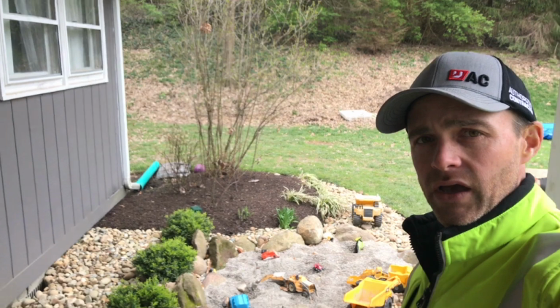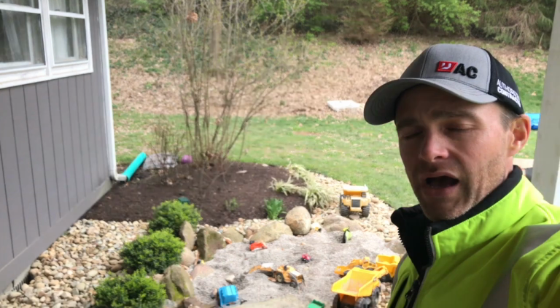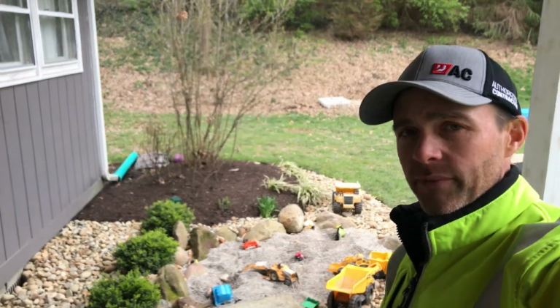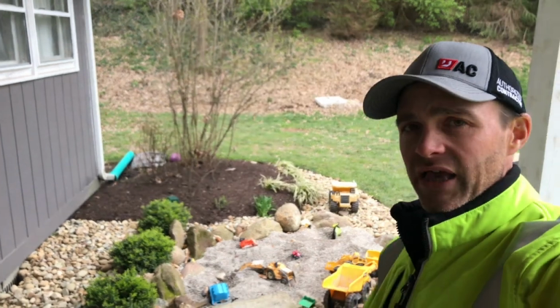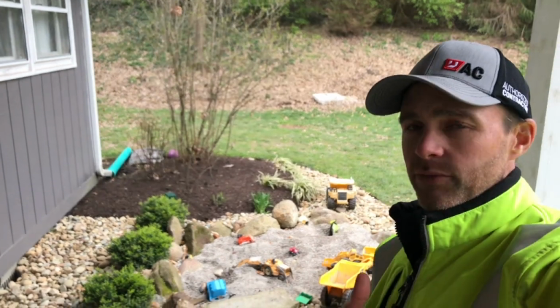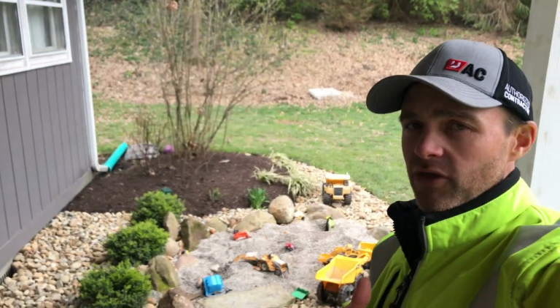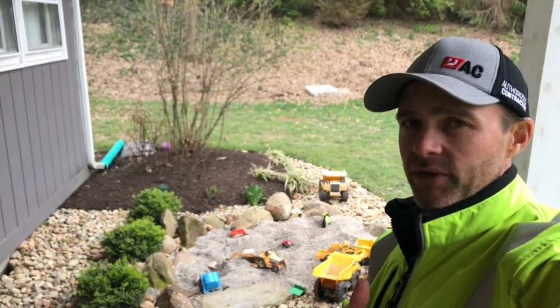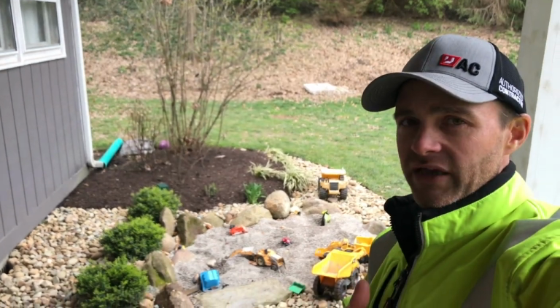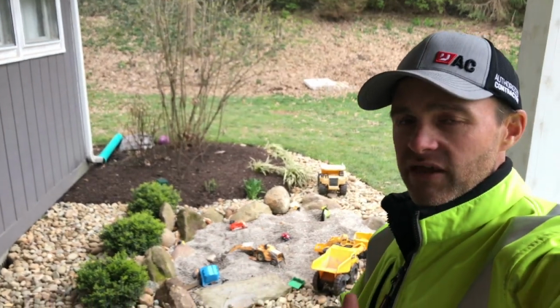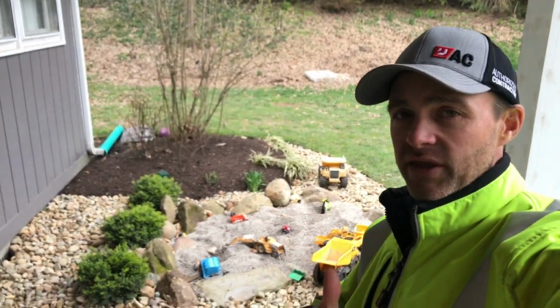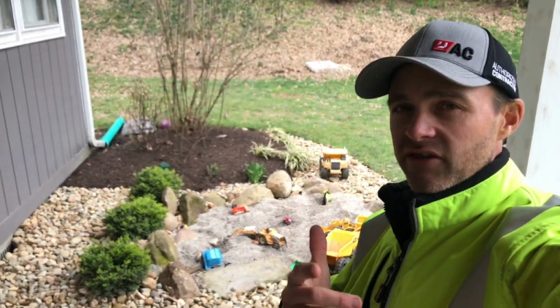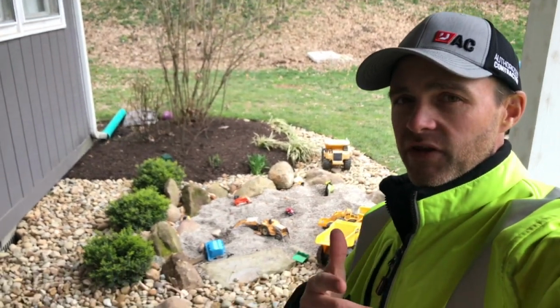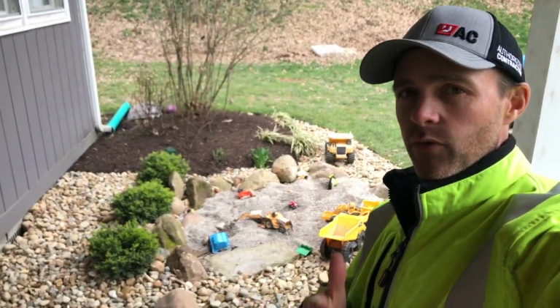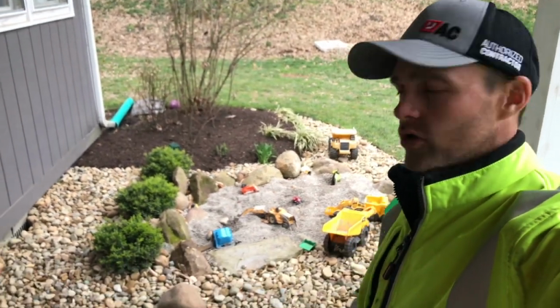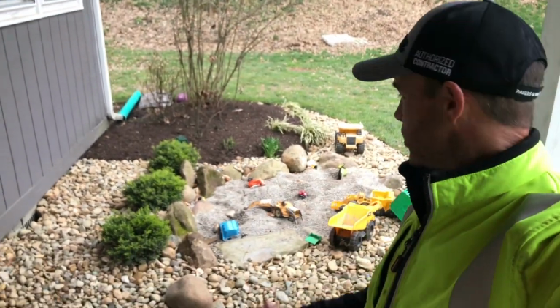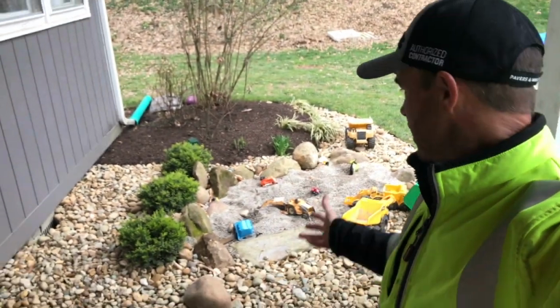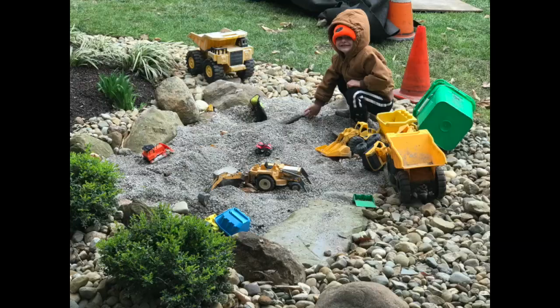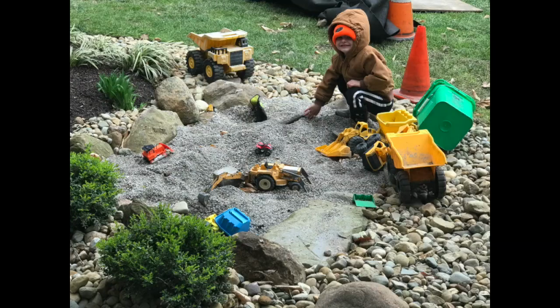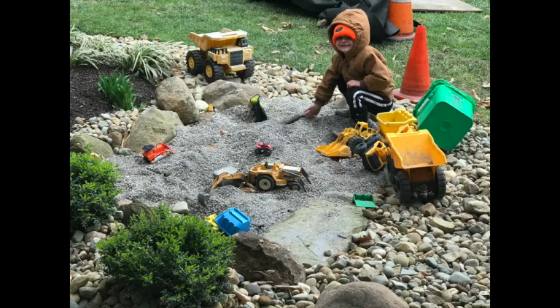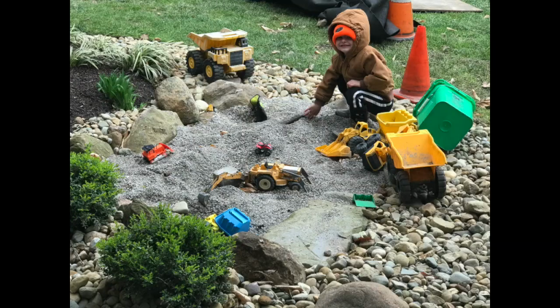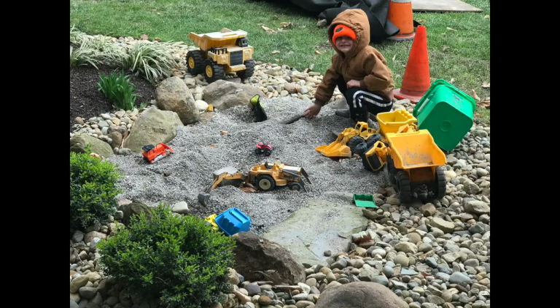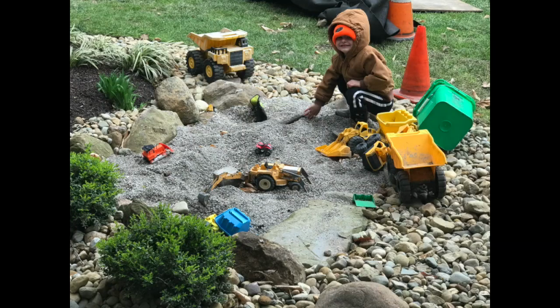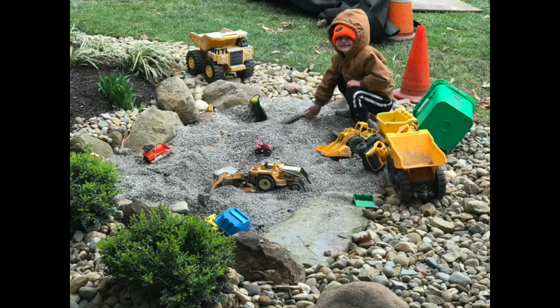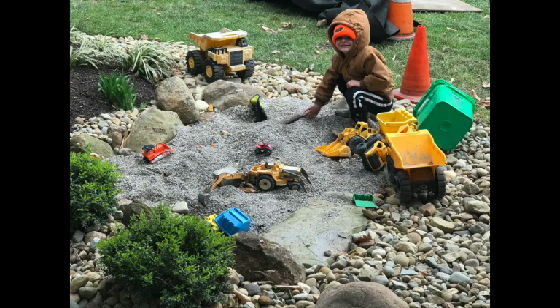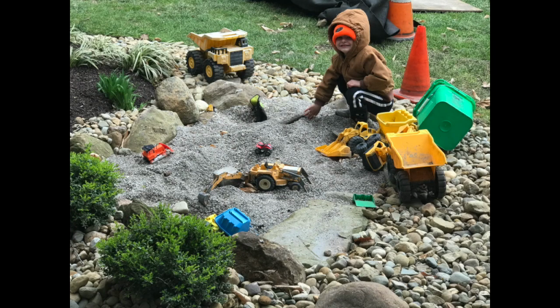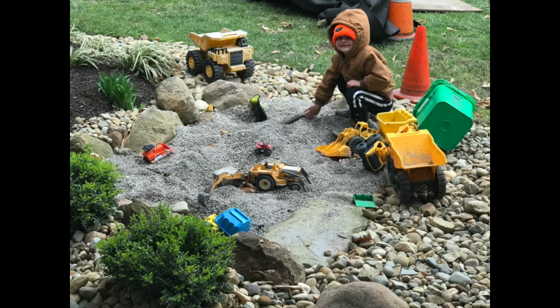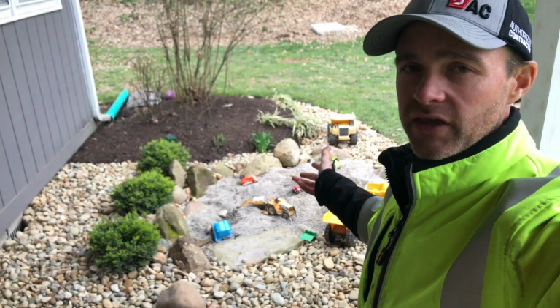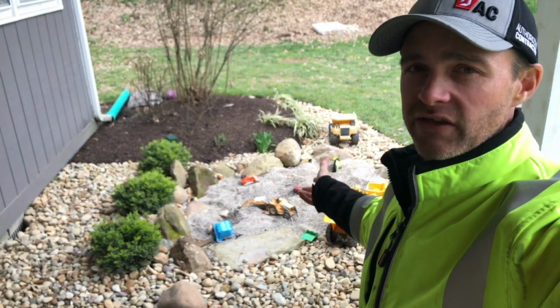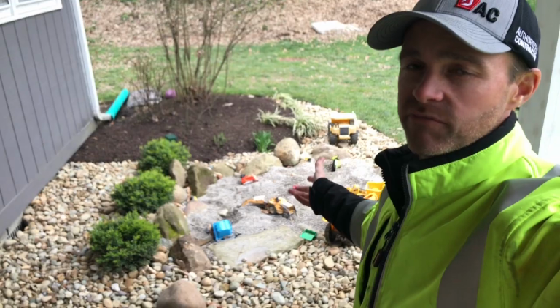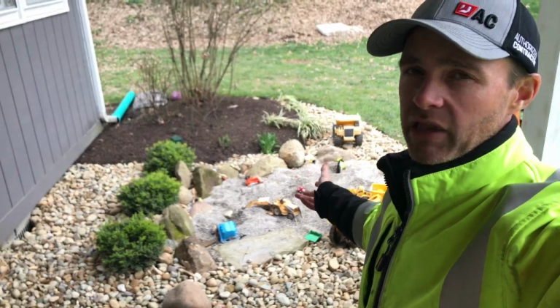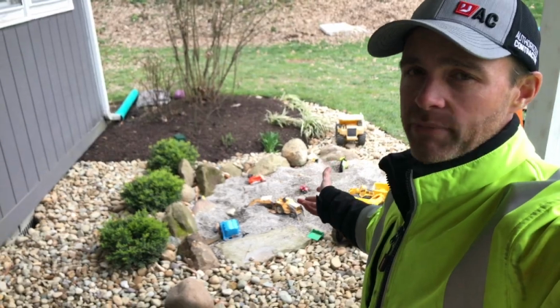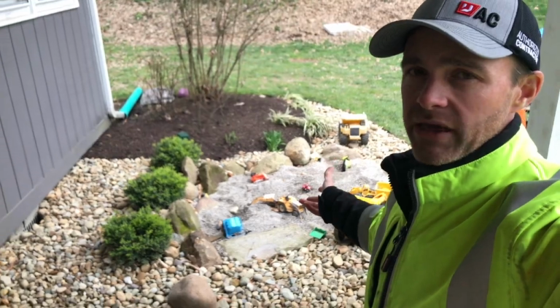Hi, I'm Caleb with Almond Landscape. In this video, we're going to show you how to build this simple but attractive kids play pit.